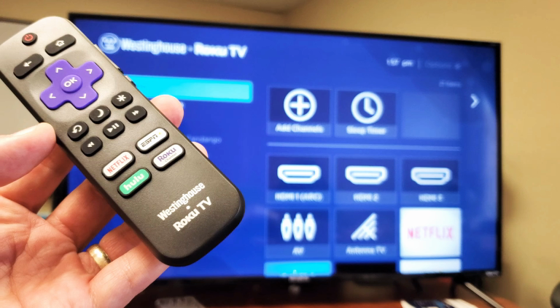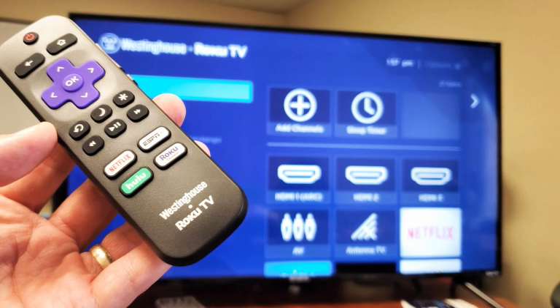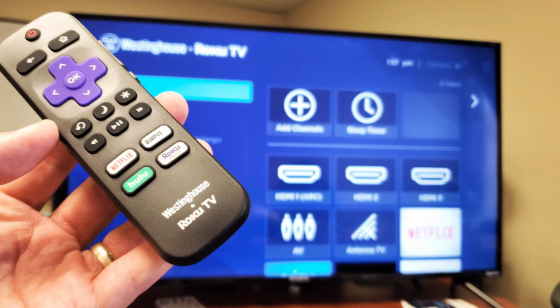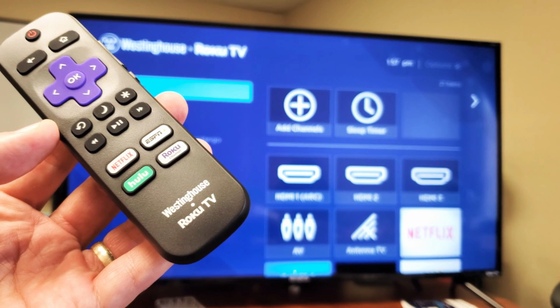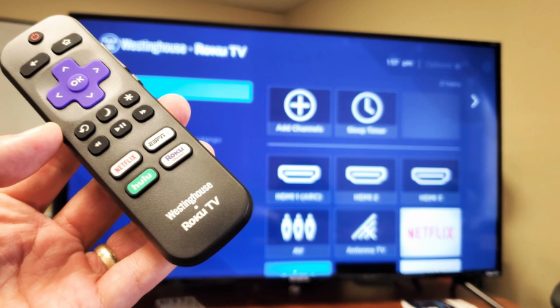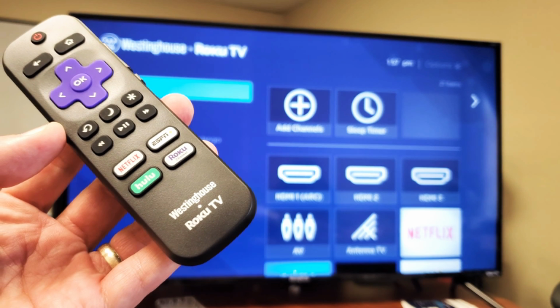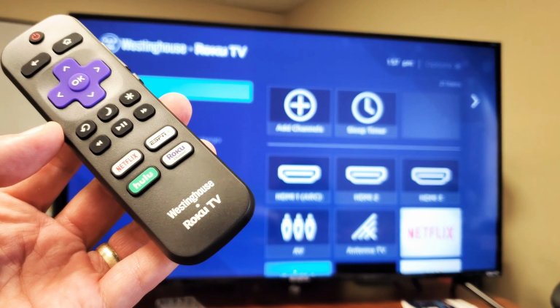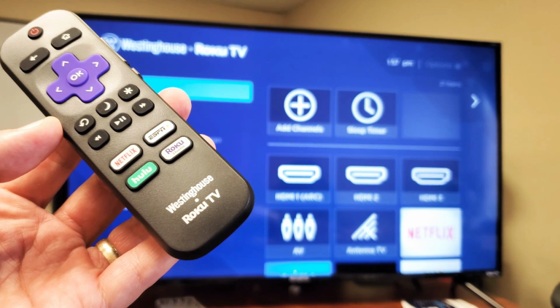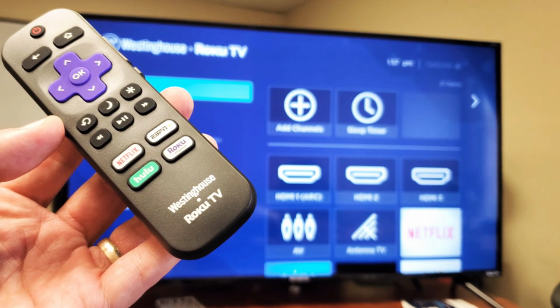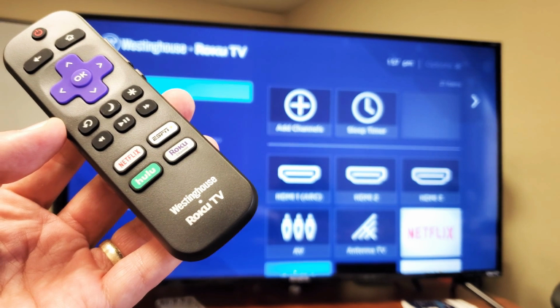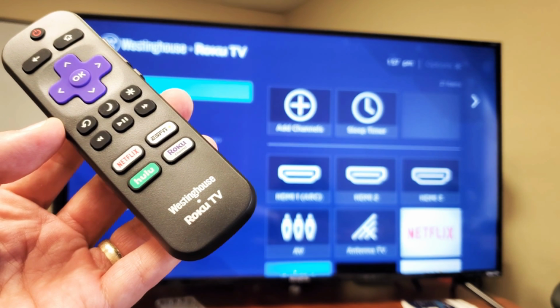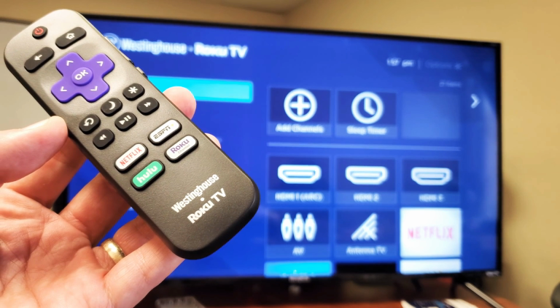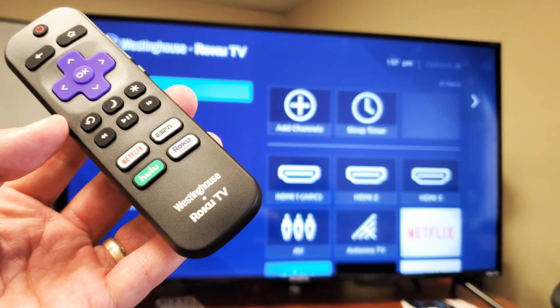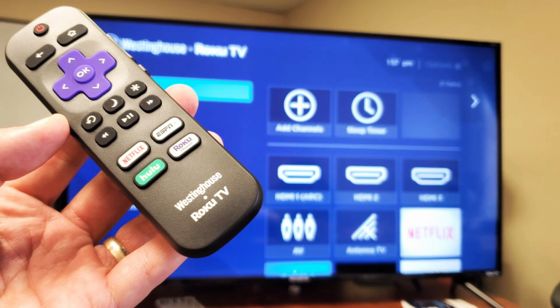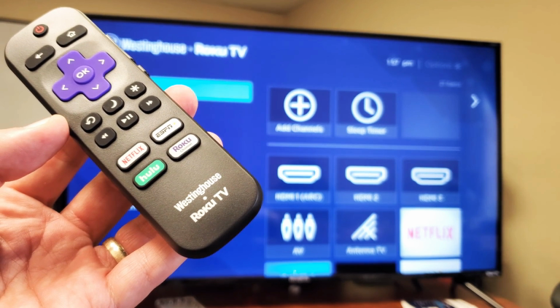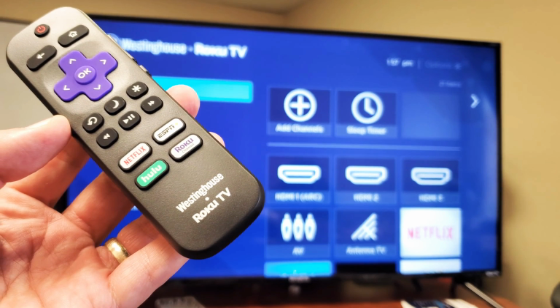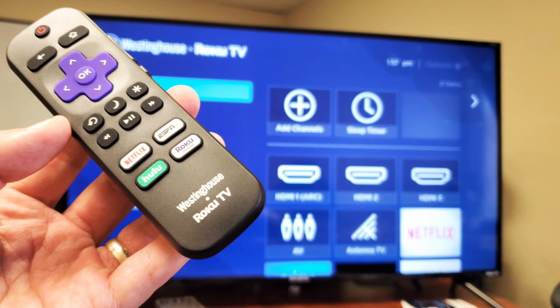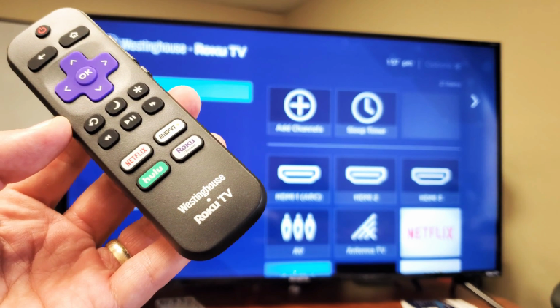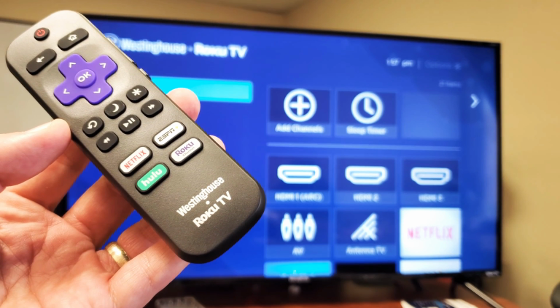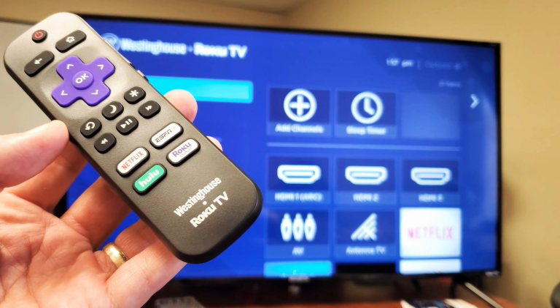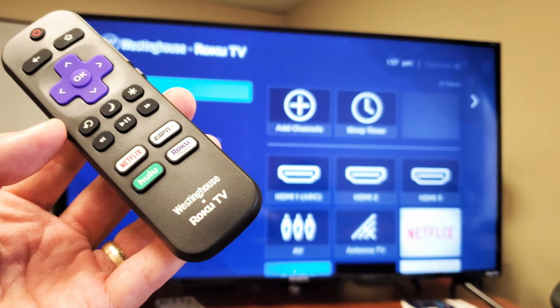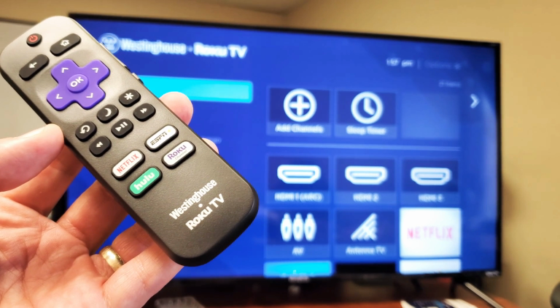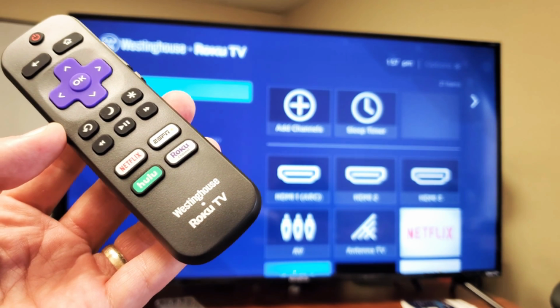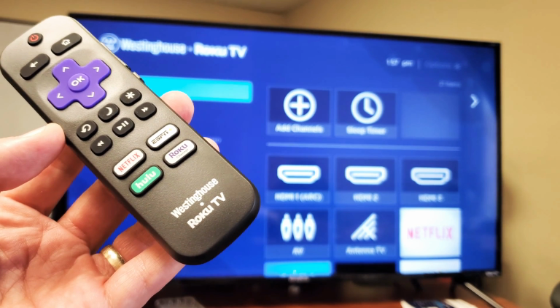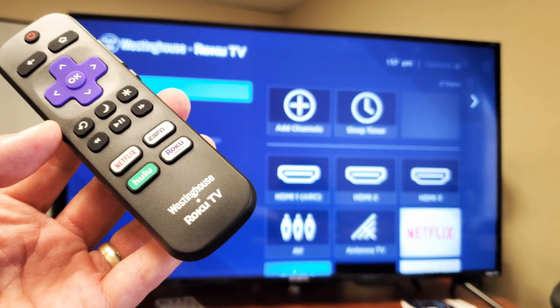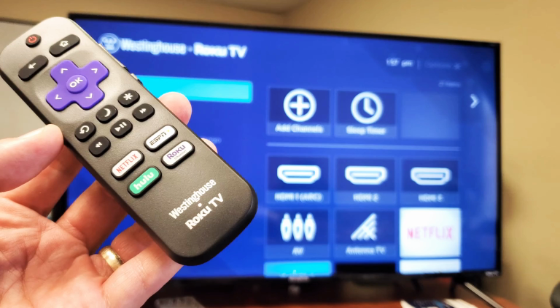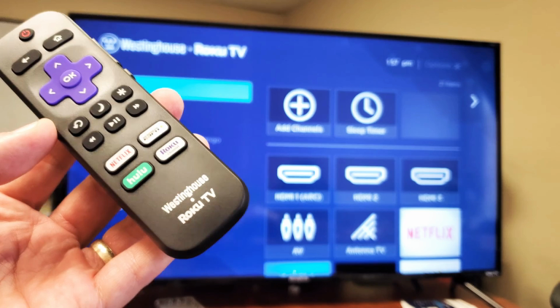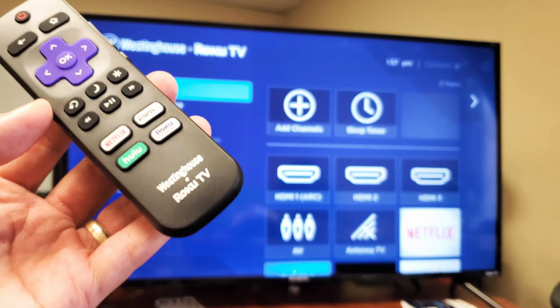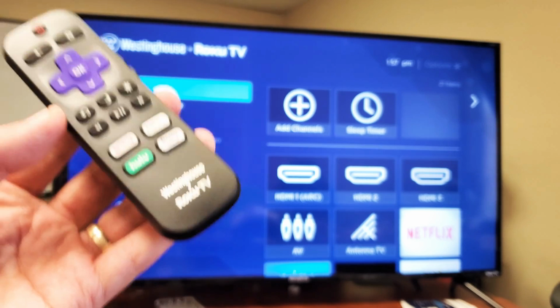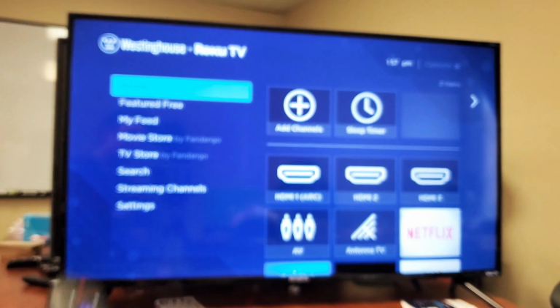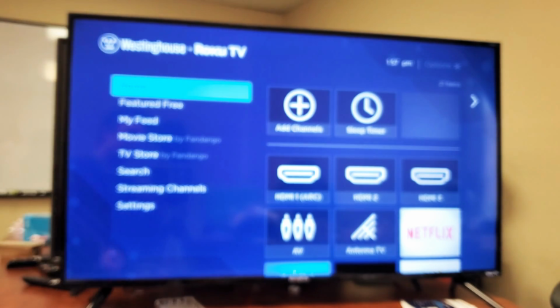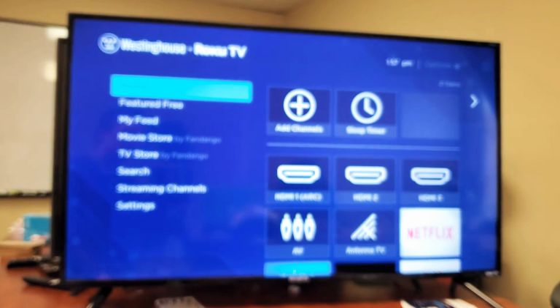So you have a Westinghouse Roku TV Smart TV and you want to know how to add apps? Very, very simple.